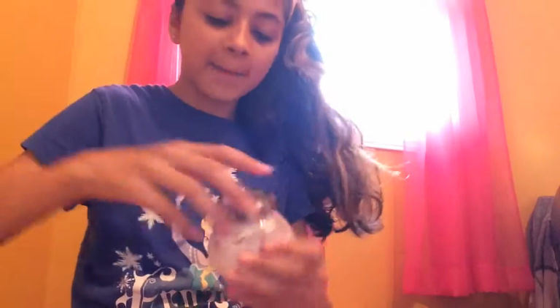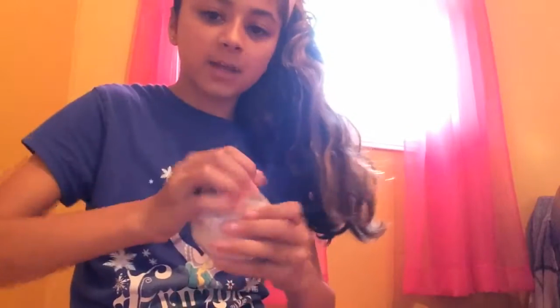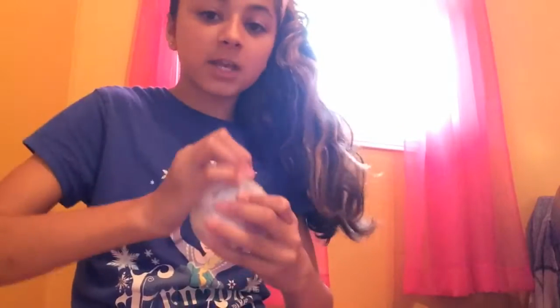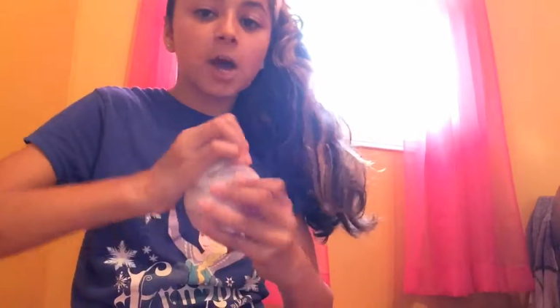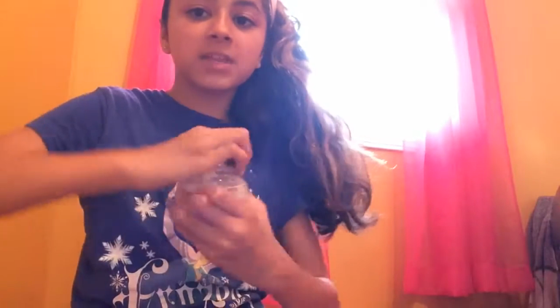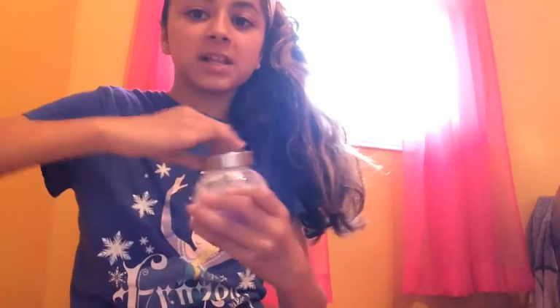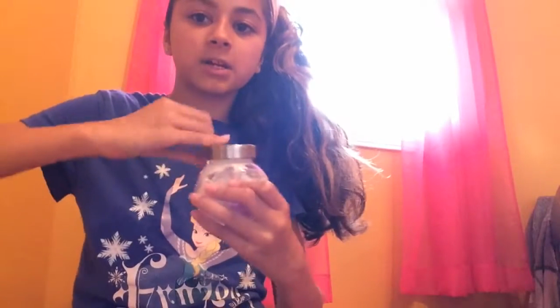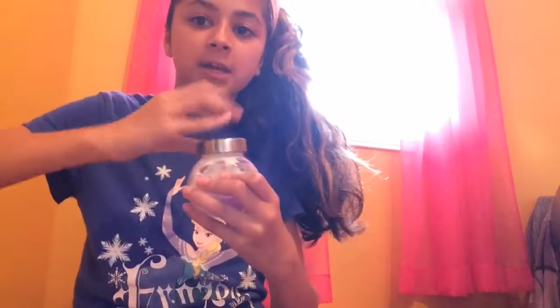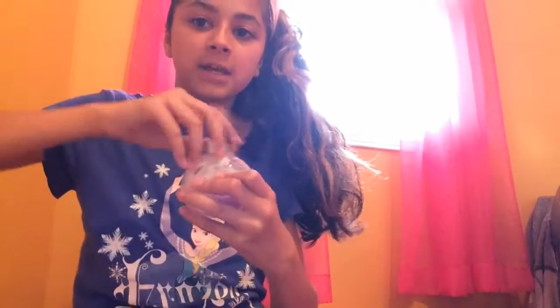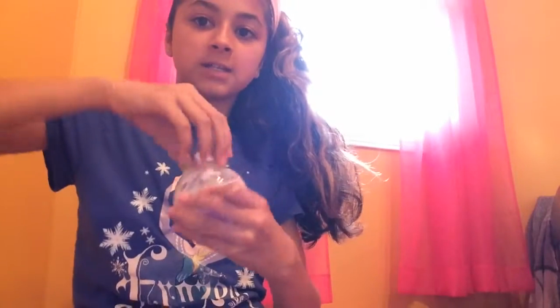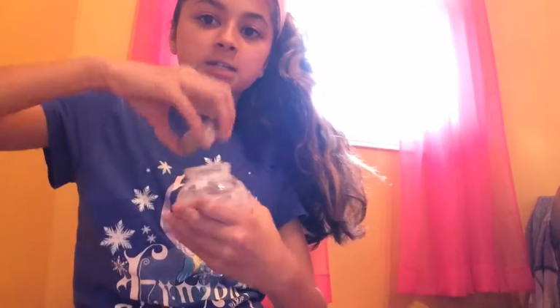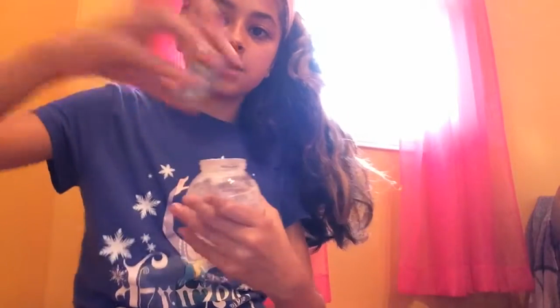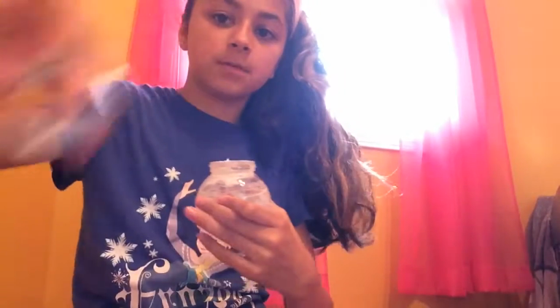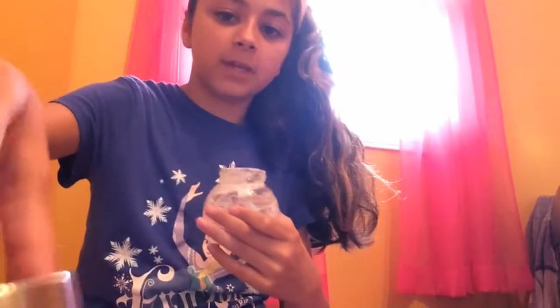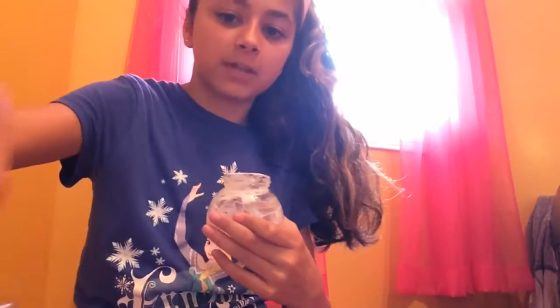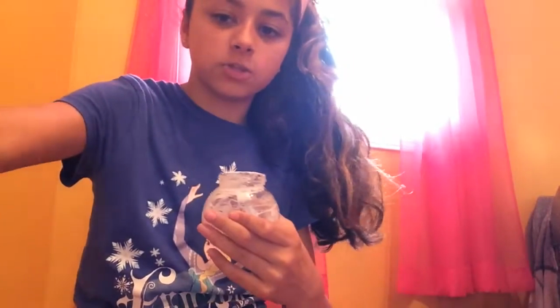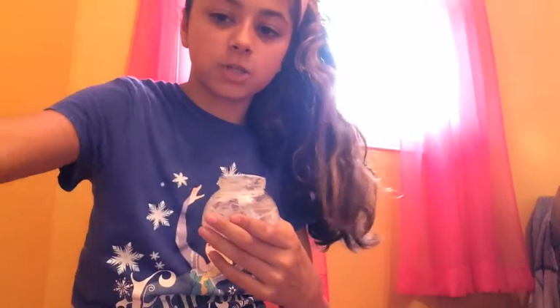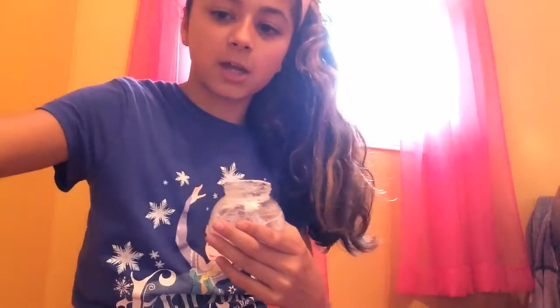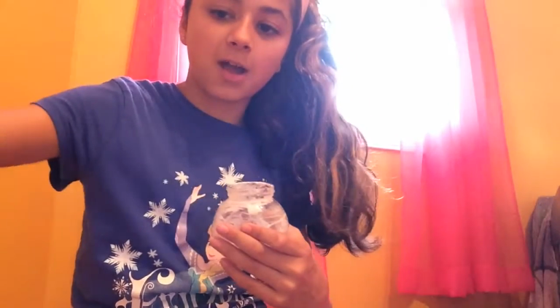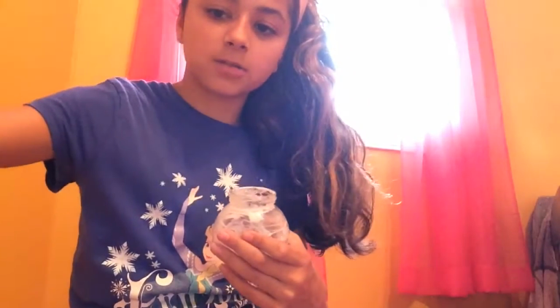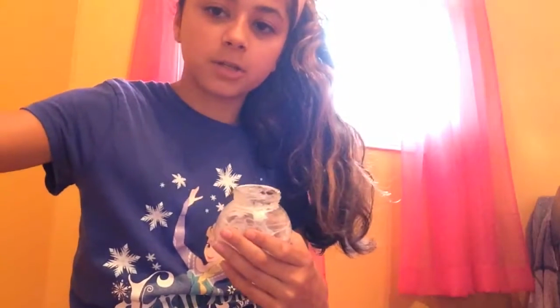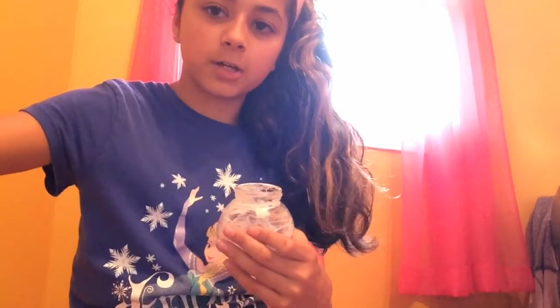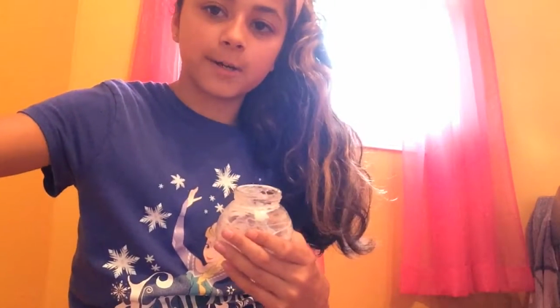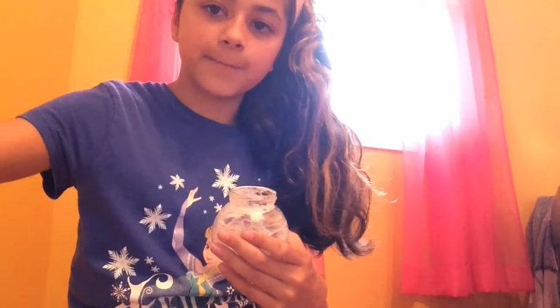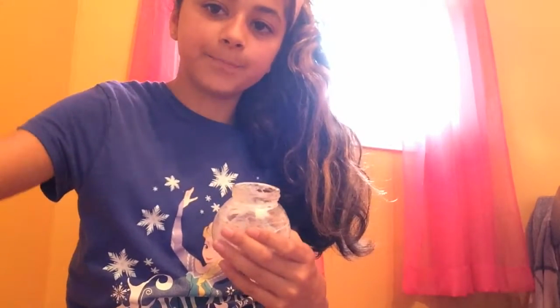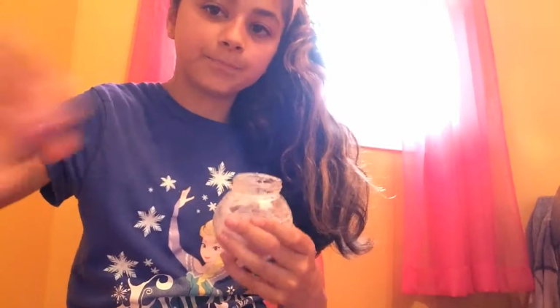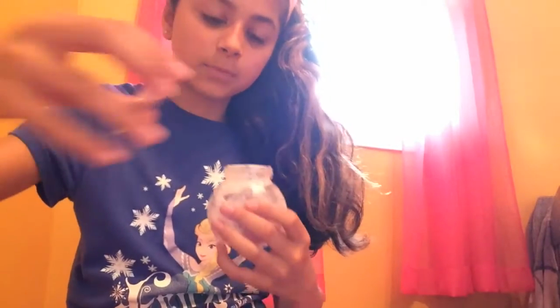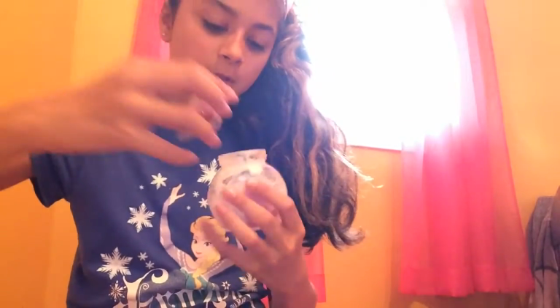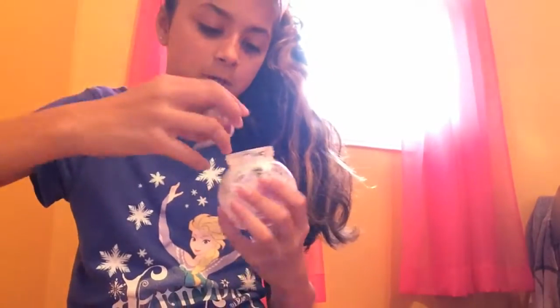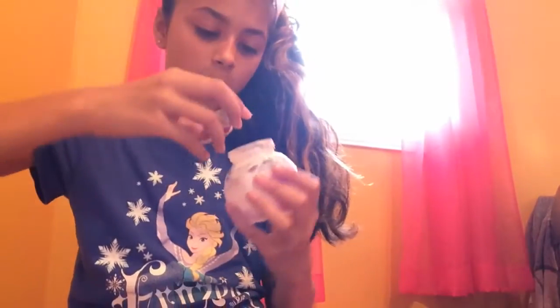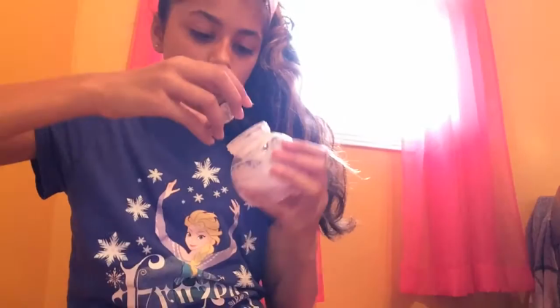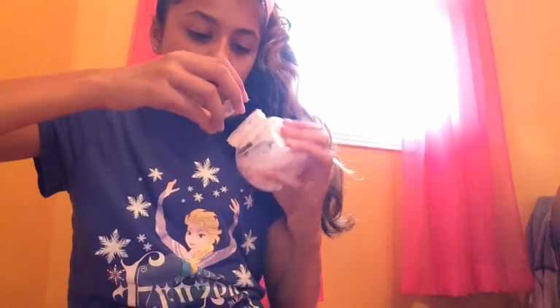At Michaels I got the glitter, and the jars I got at the Dollar Store.